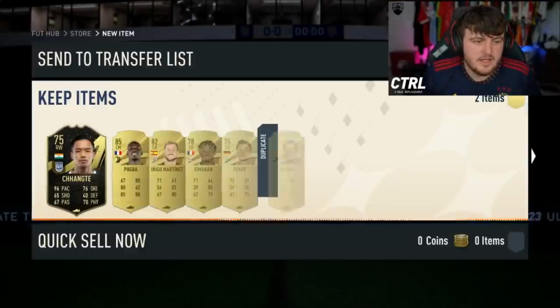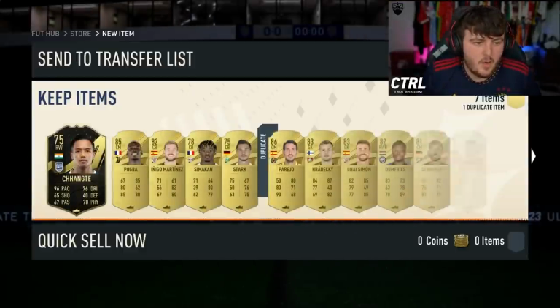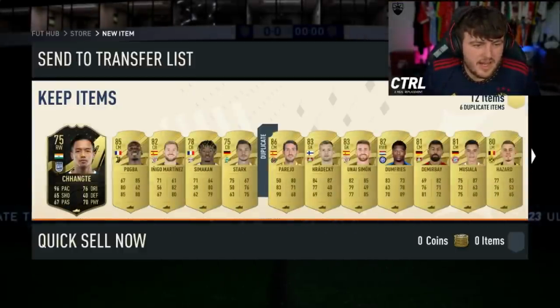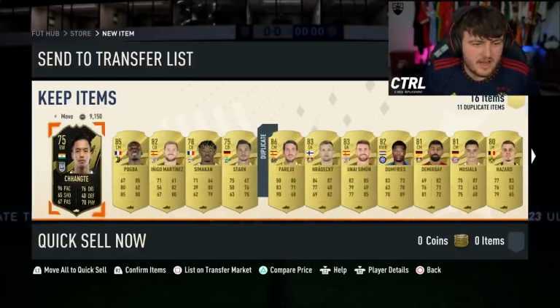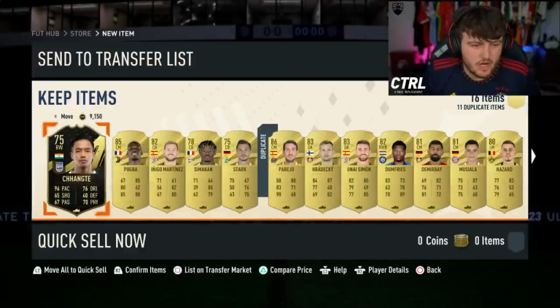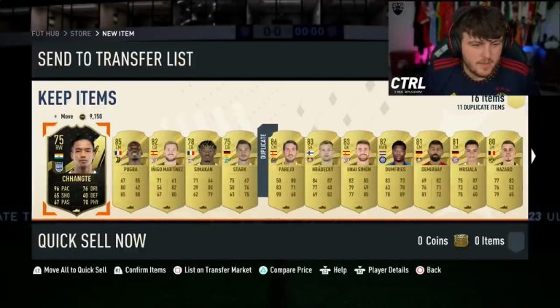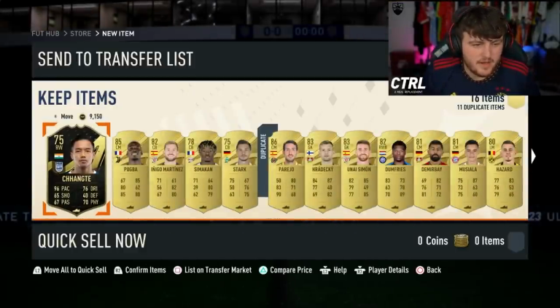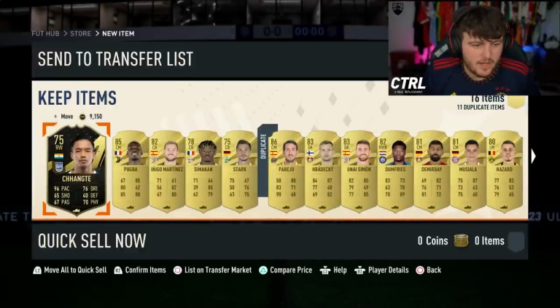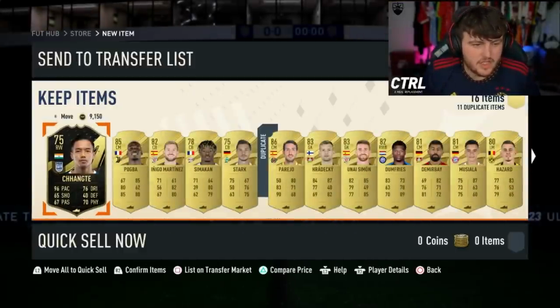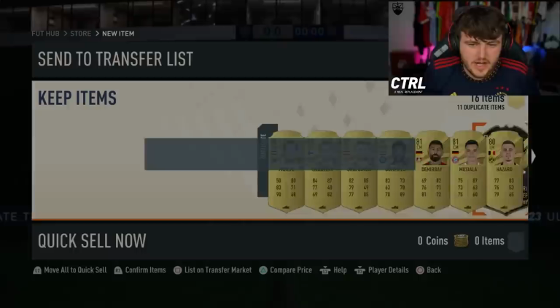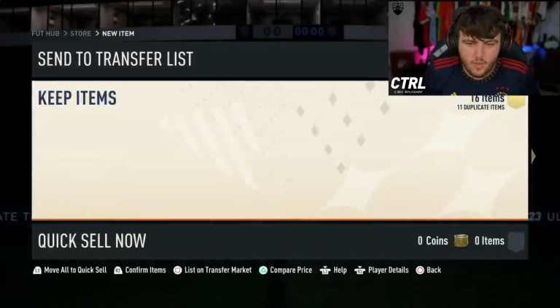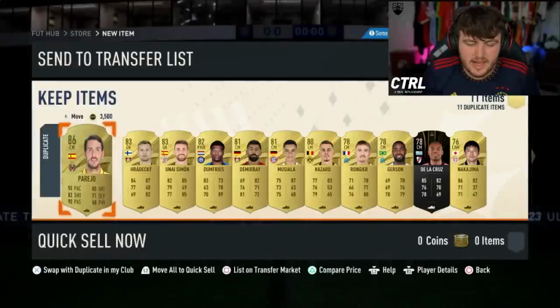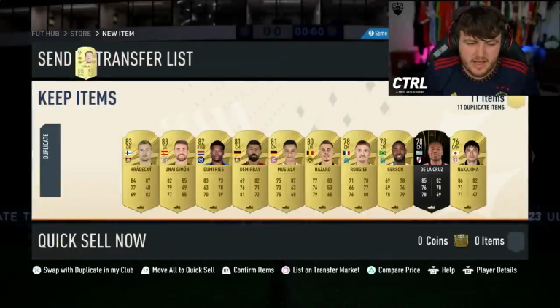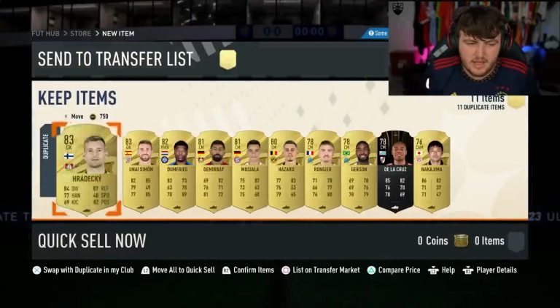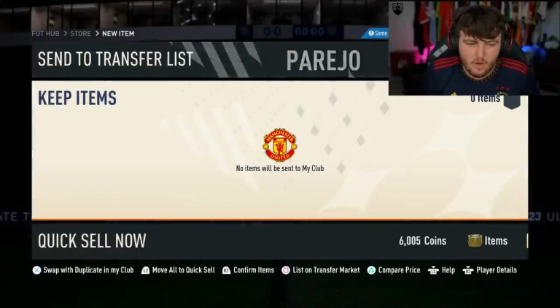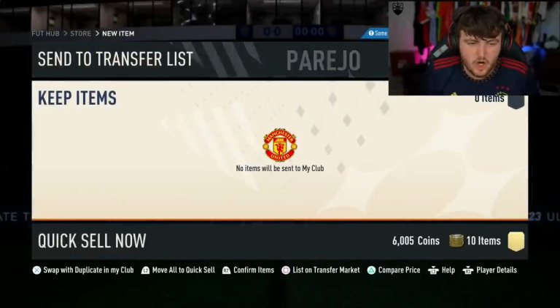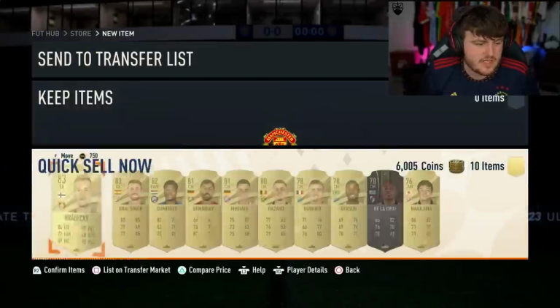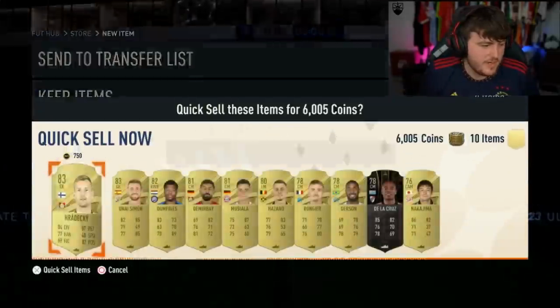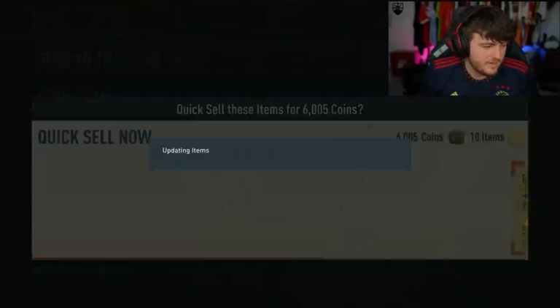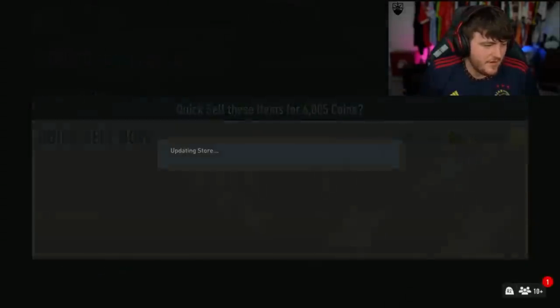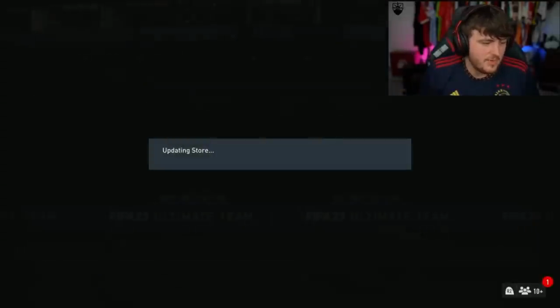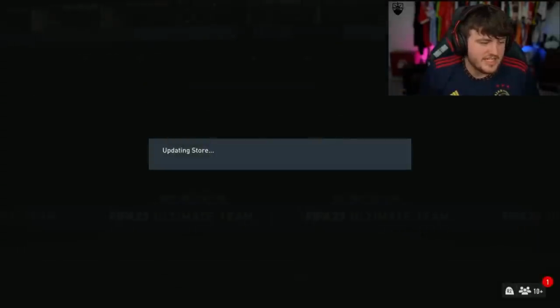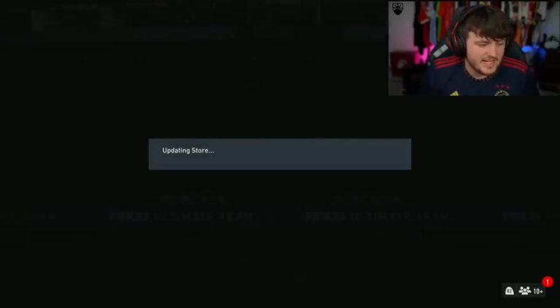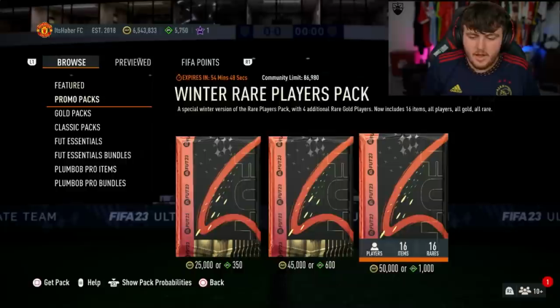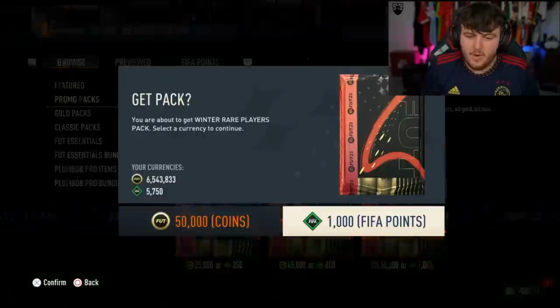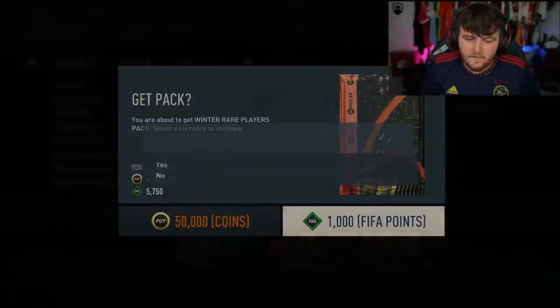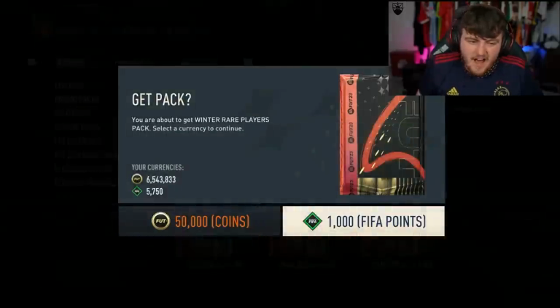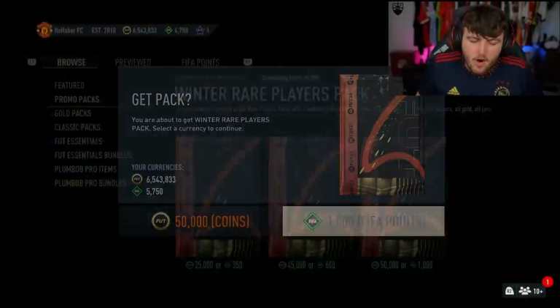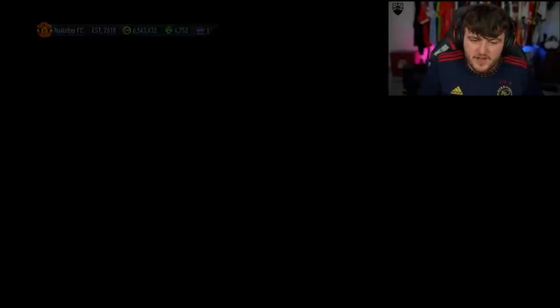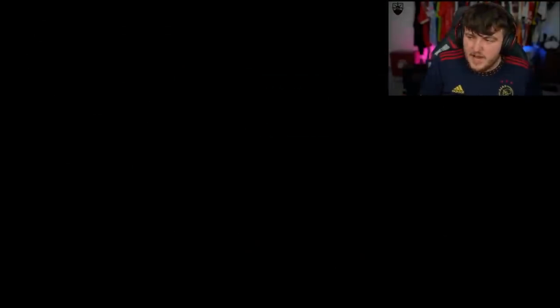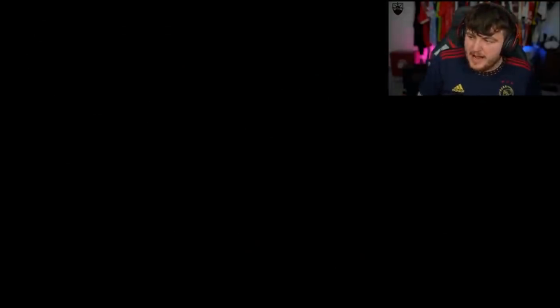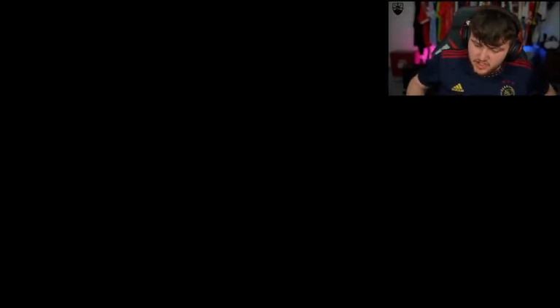I want to get Trent. I want to try him at centimid — I feel like he'd be a sick centimid. All right, we've got five more 50k packs to do. Come on EA, where are the Centurions?